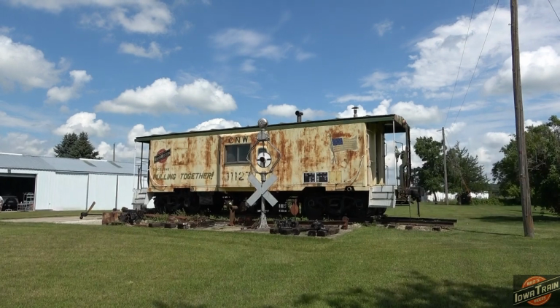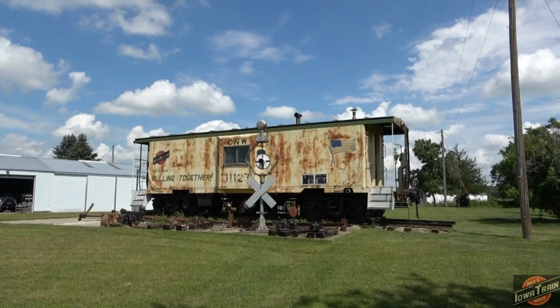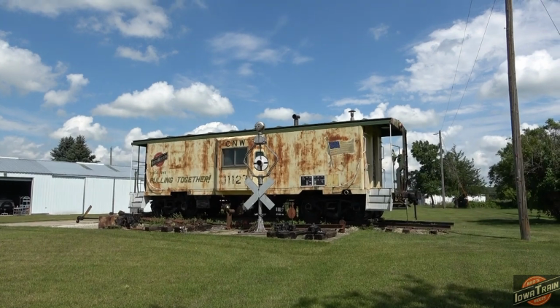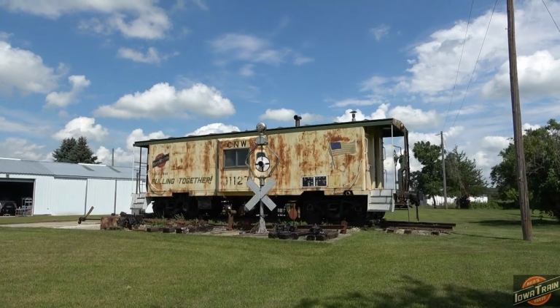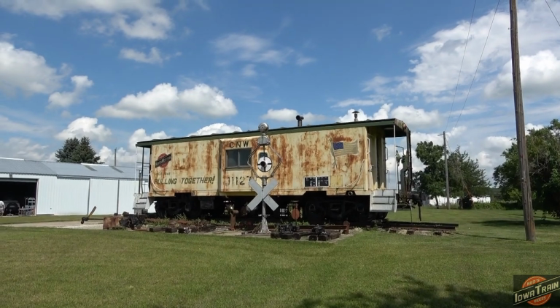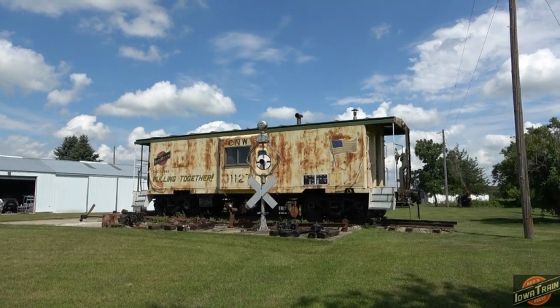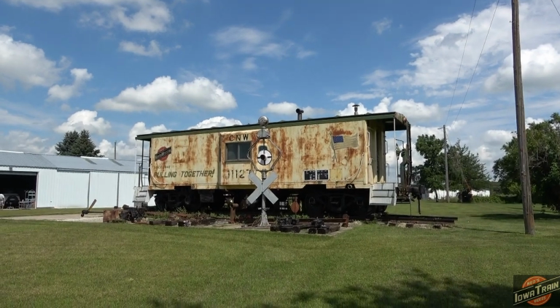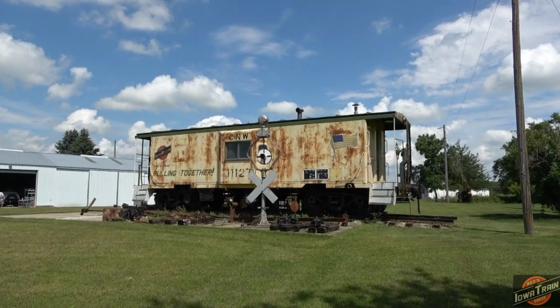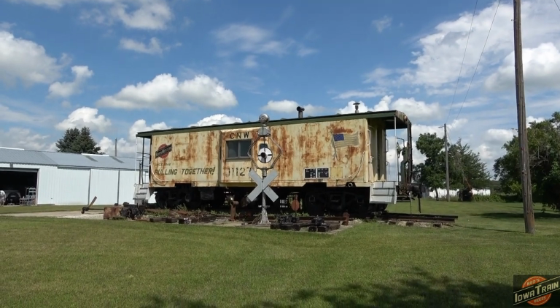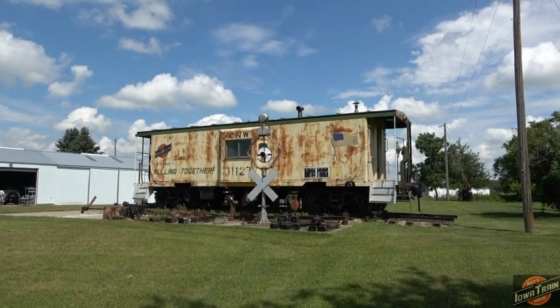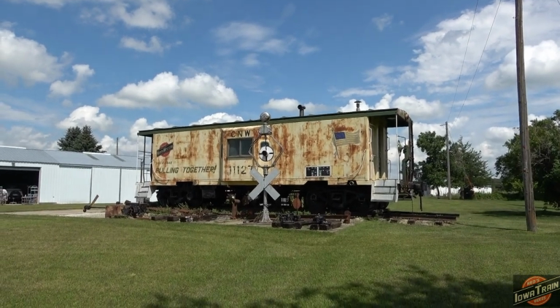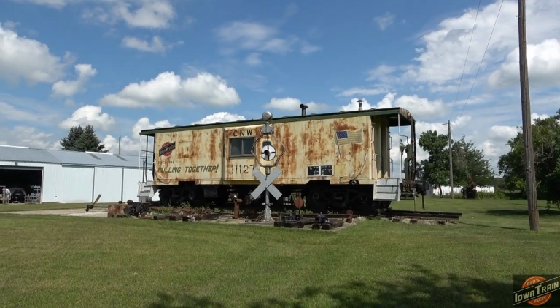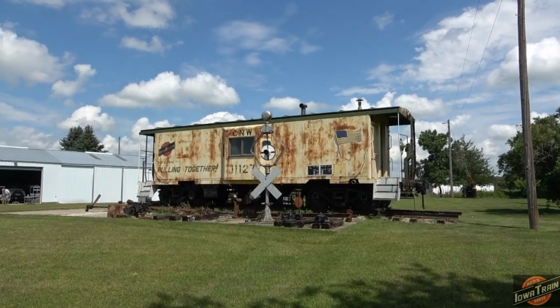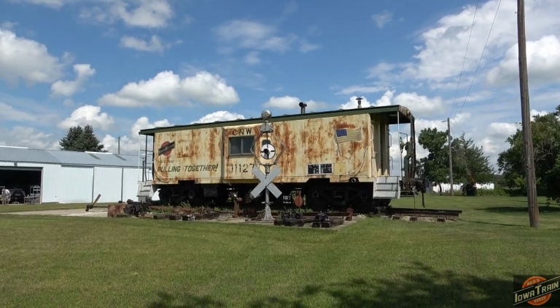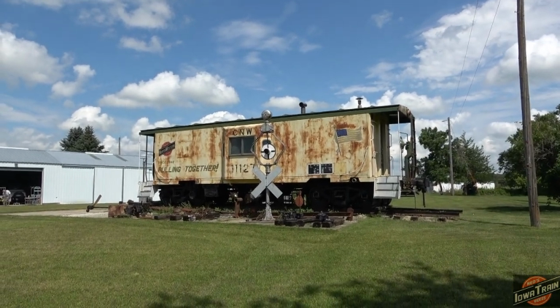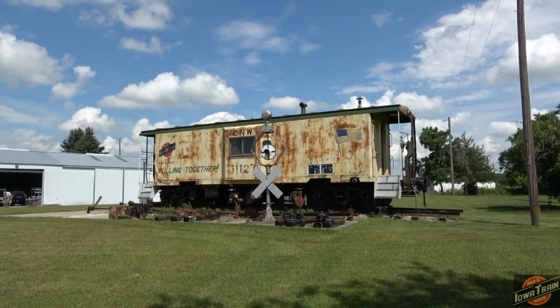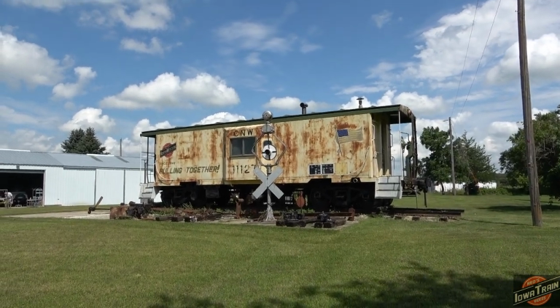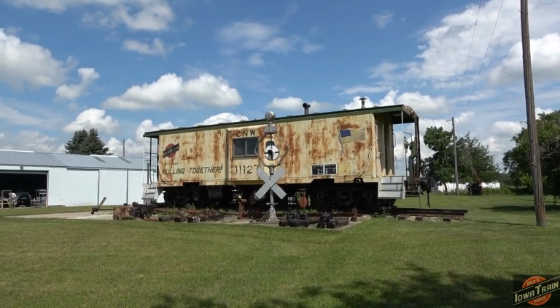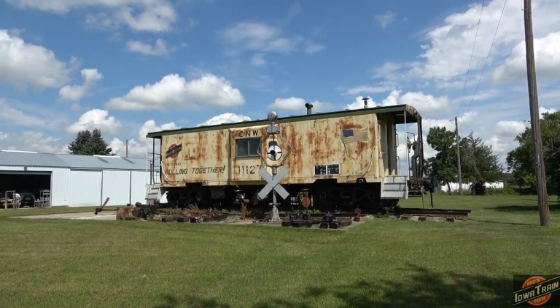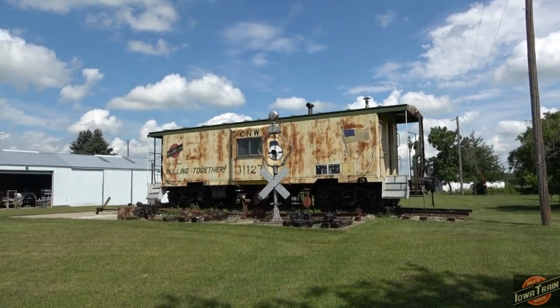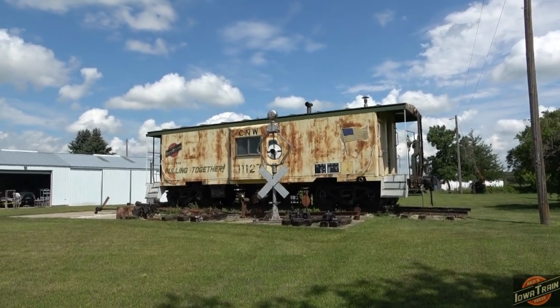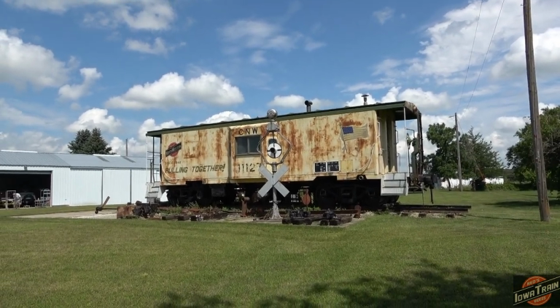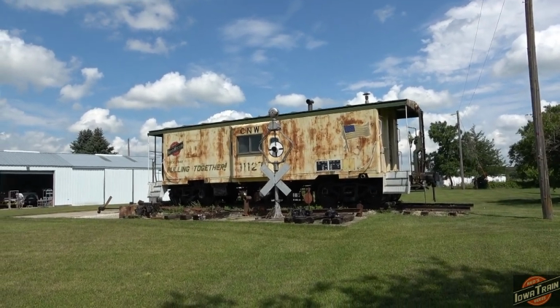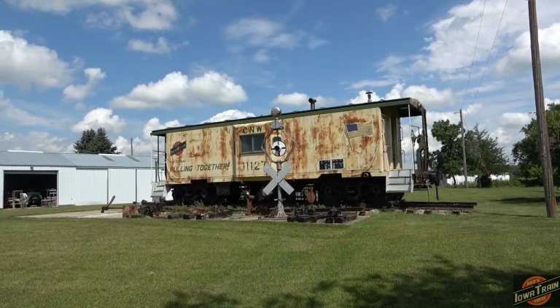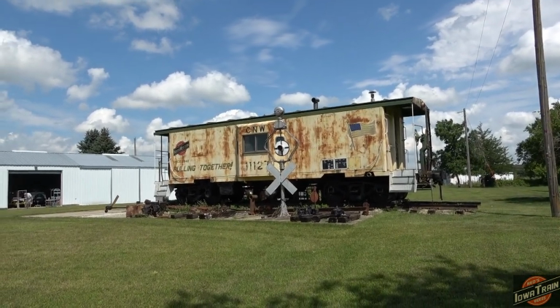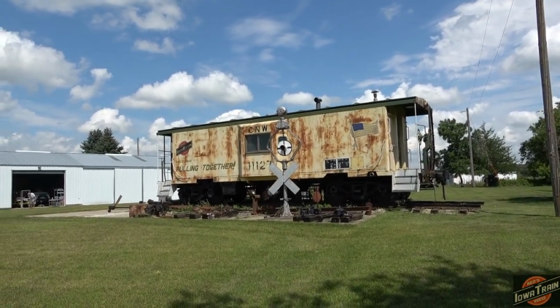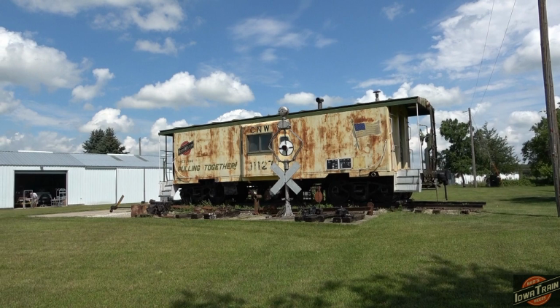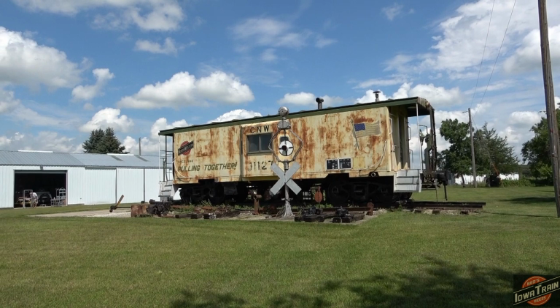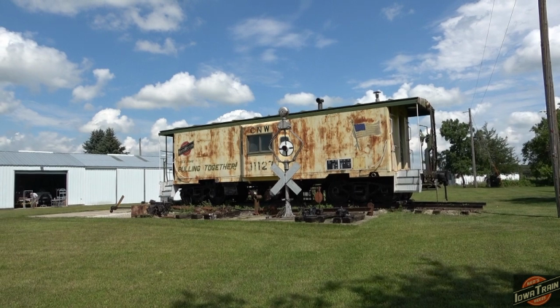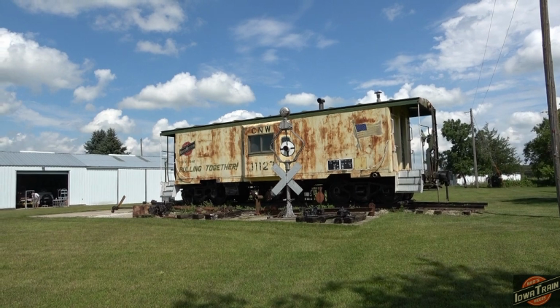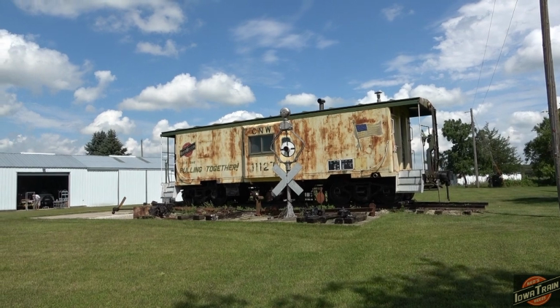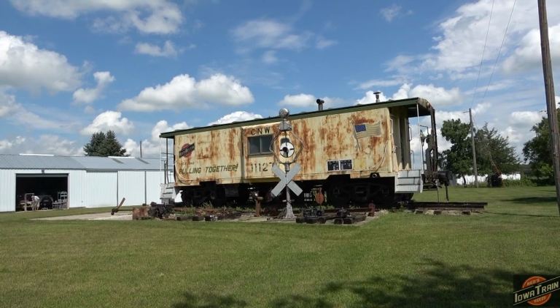Reds Iowa Train Videos here. I'm here in Old Vine, Iowa, and I stumbled across this C&NW caboose.